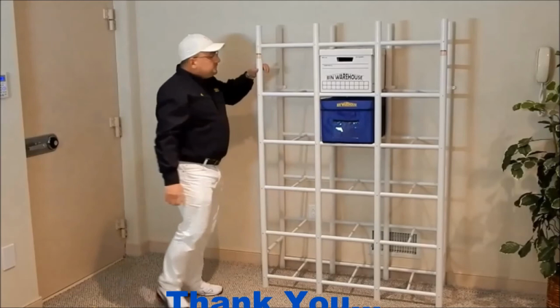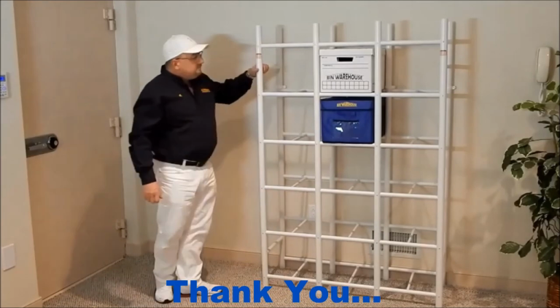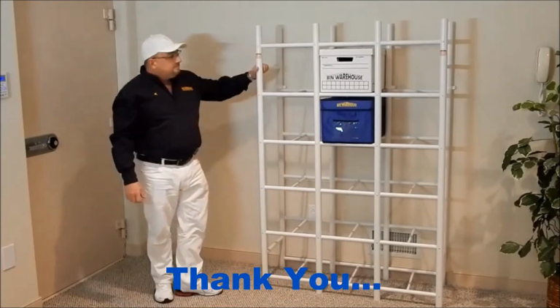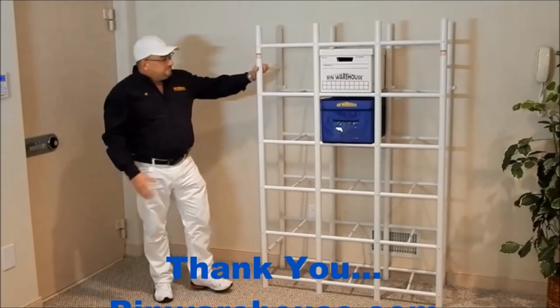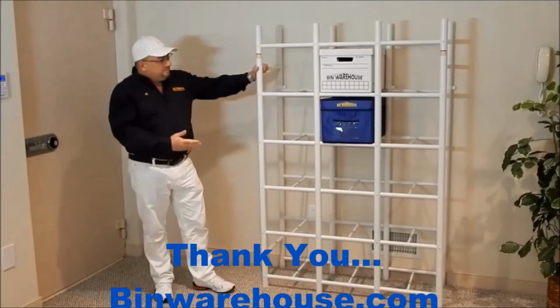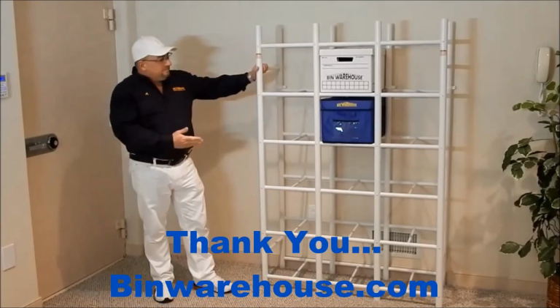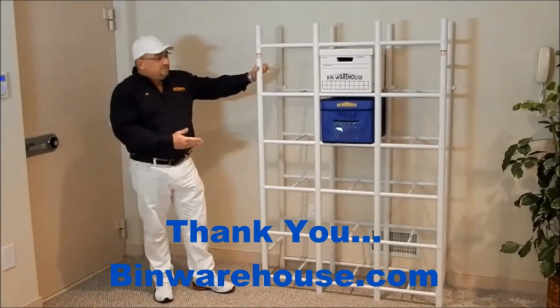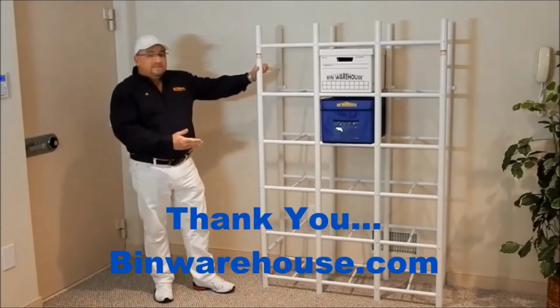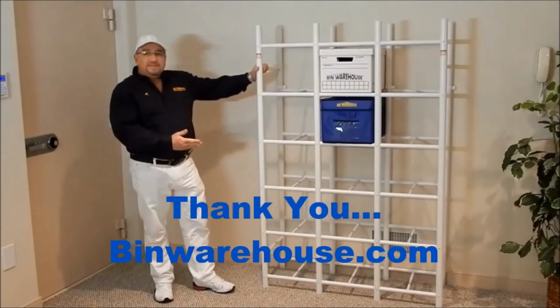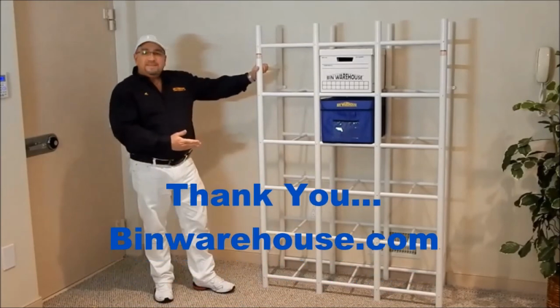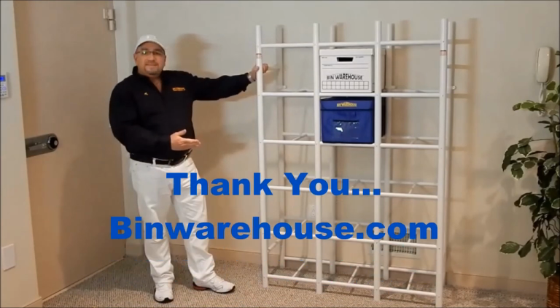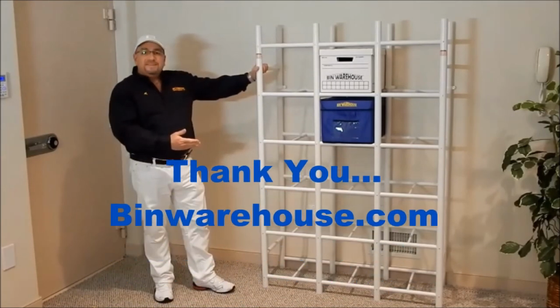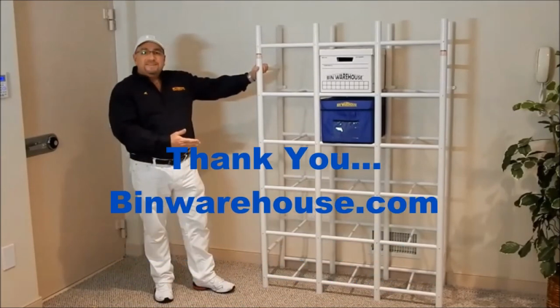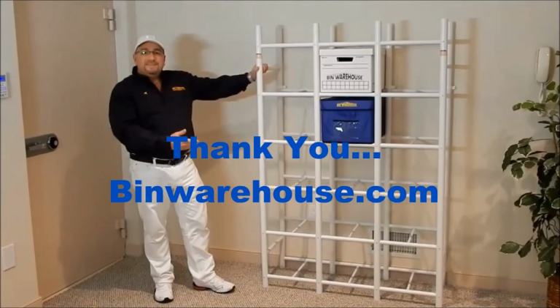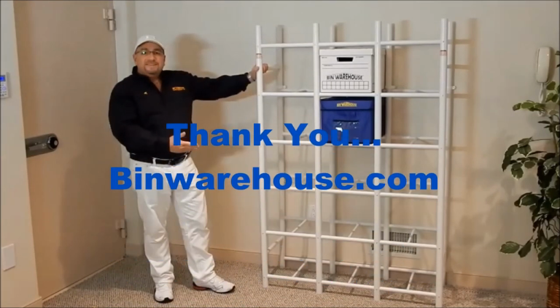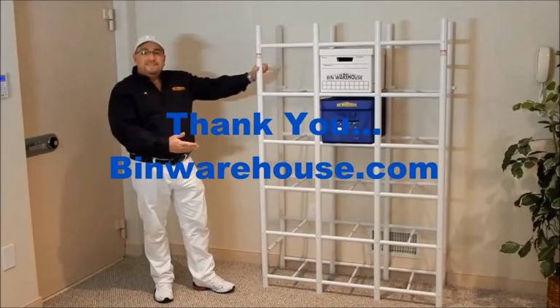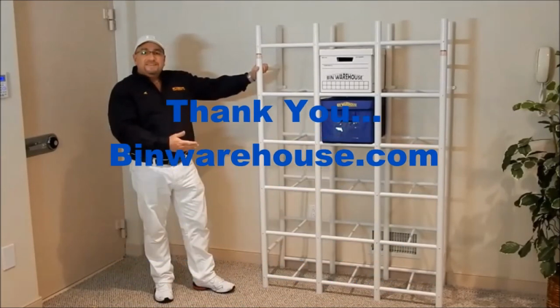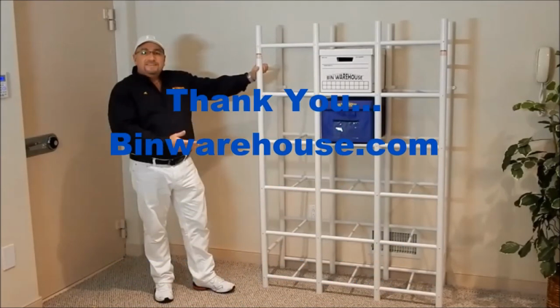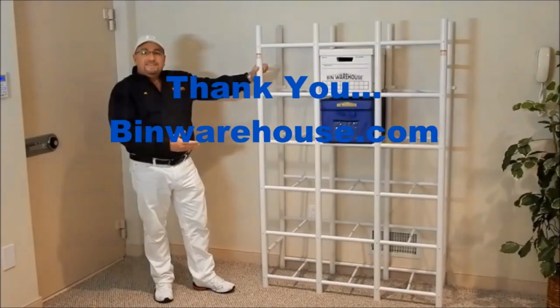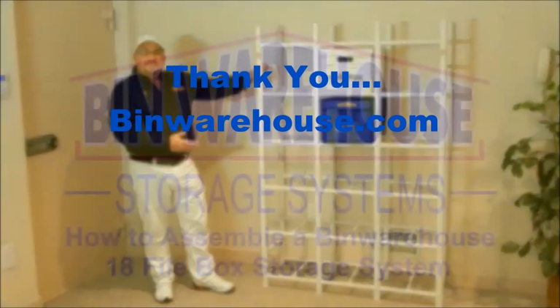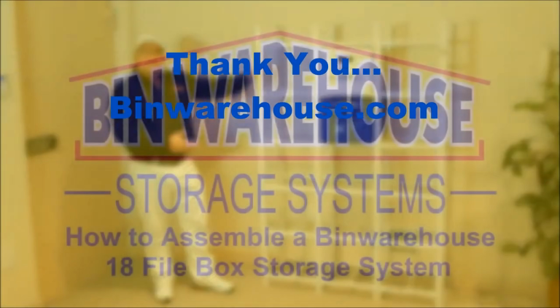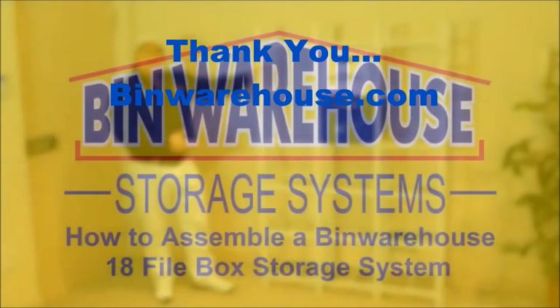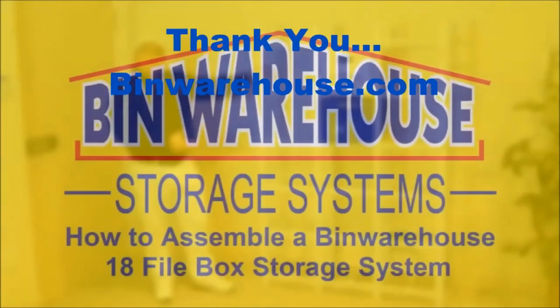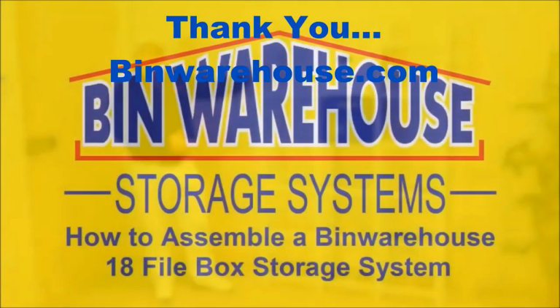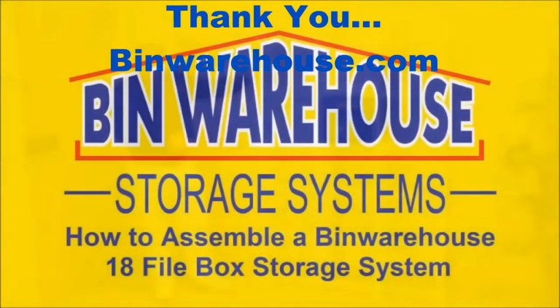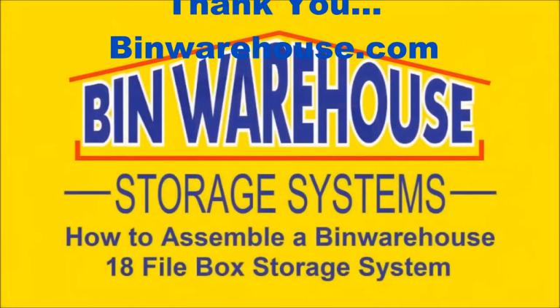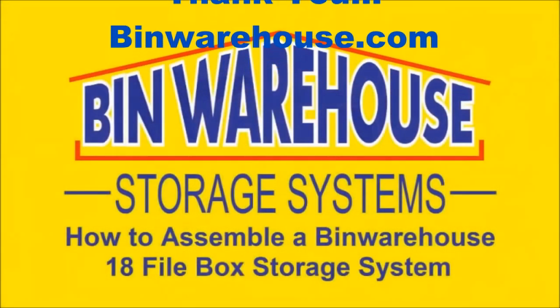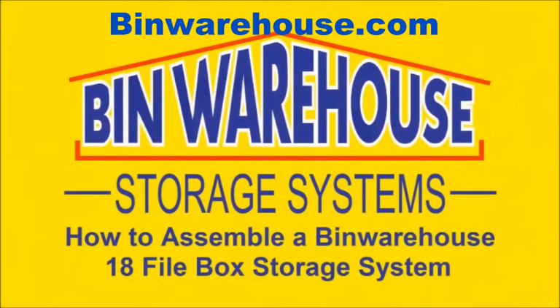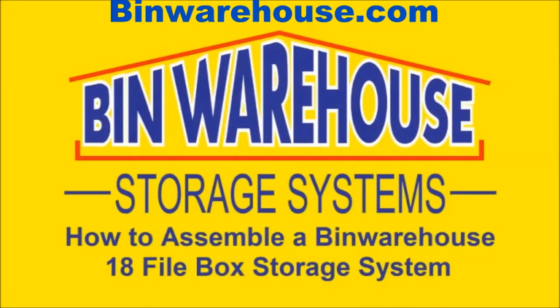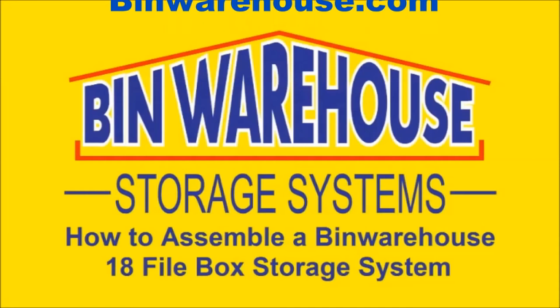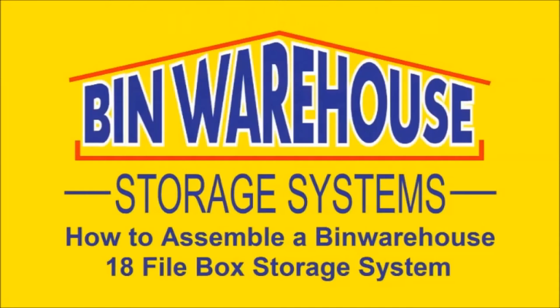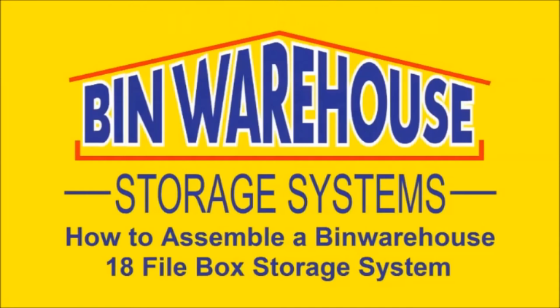And there you have it. Thank you for buying Bin Warehouse products. I'll check it out next time, guys. Thank you.